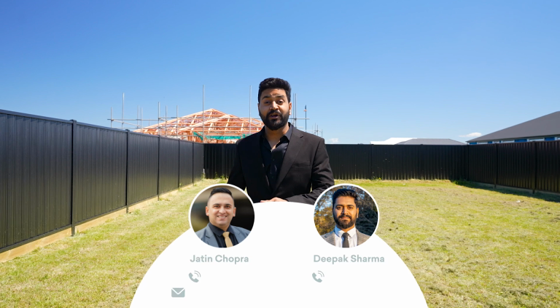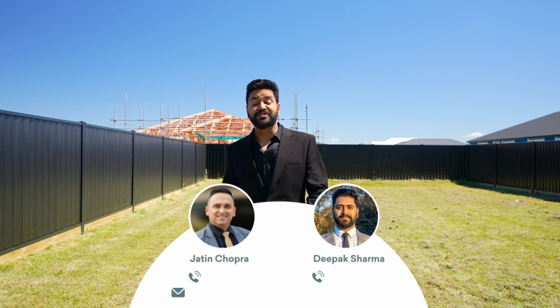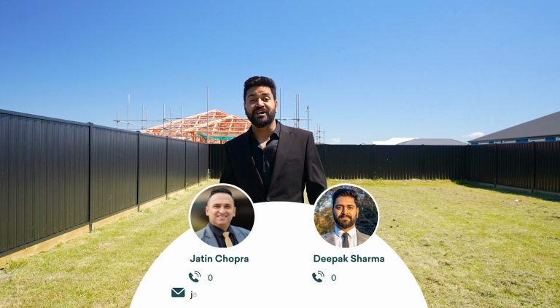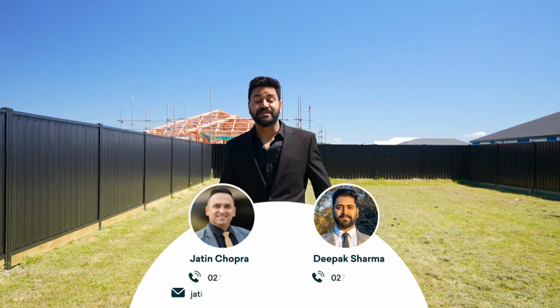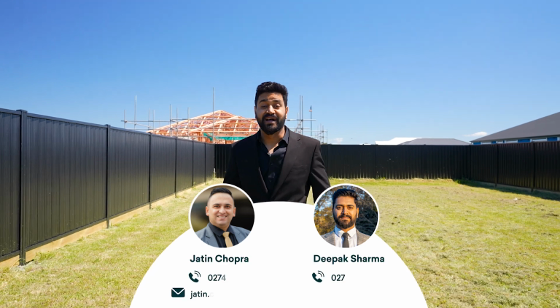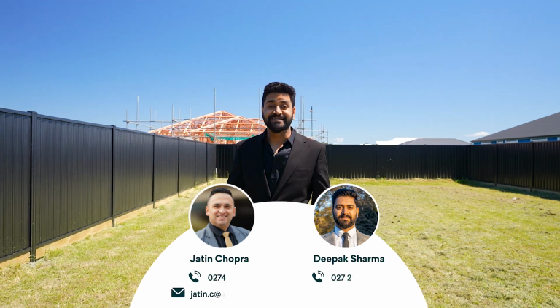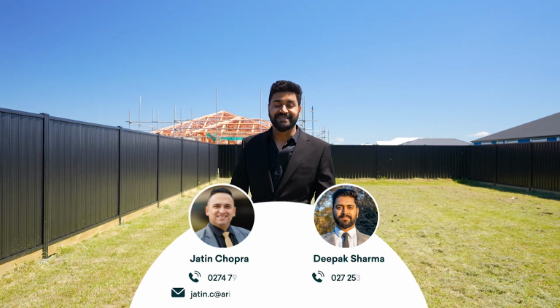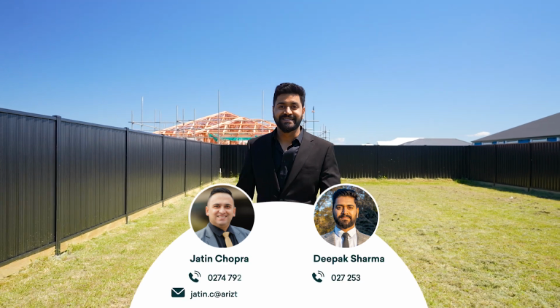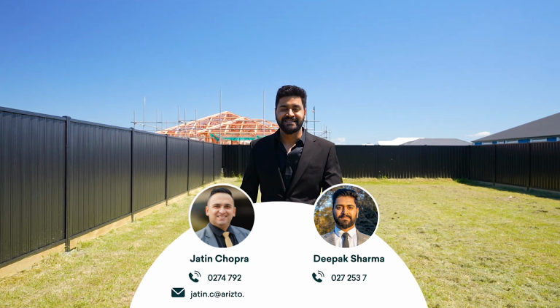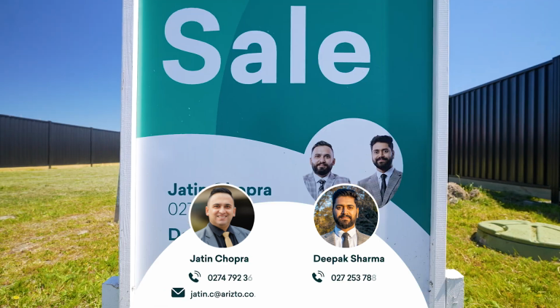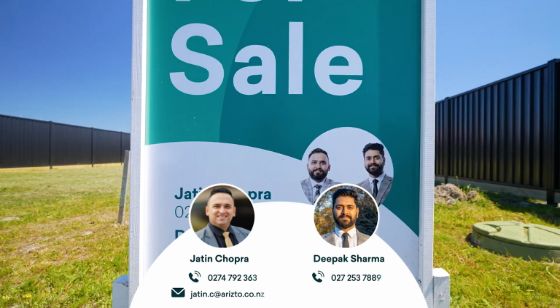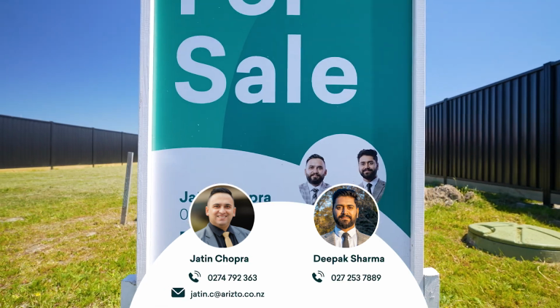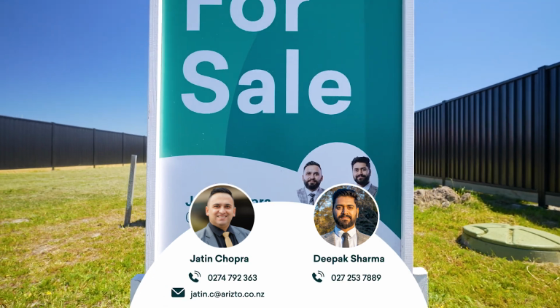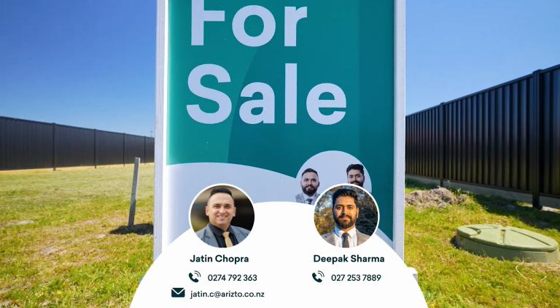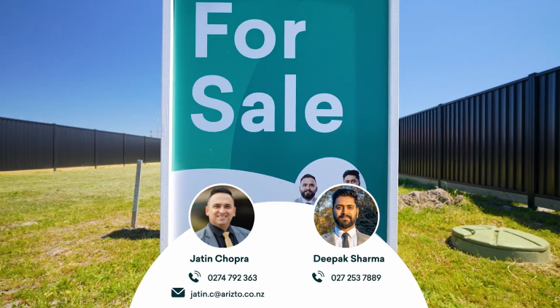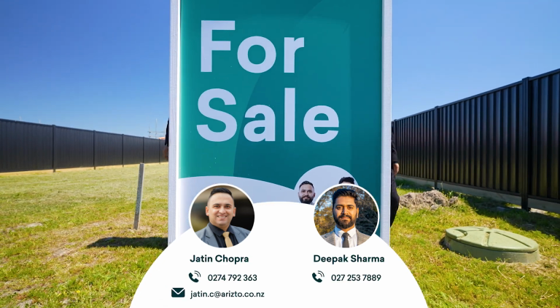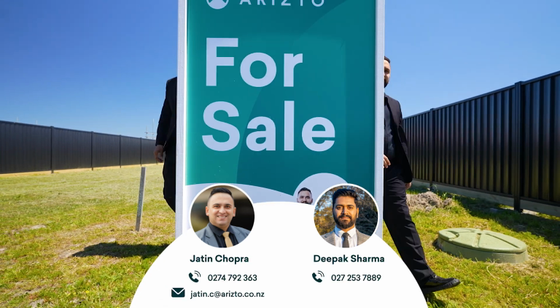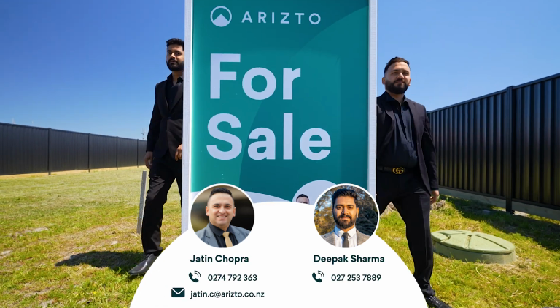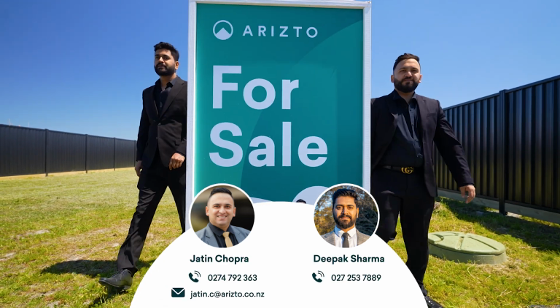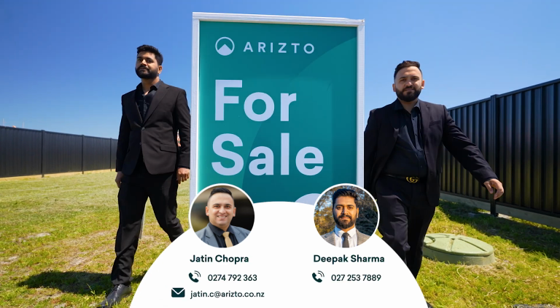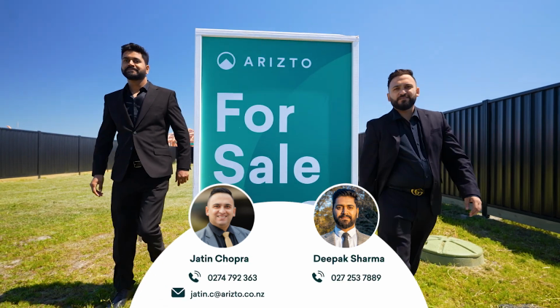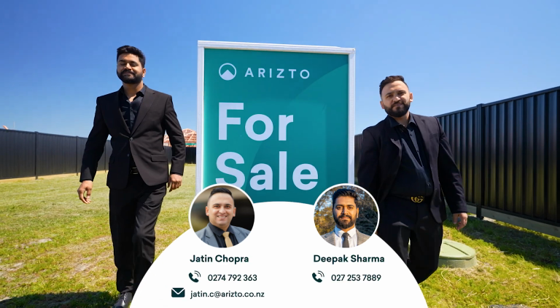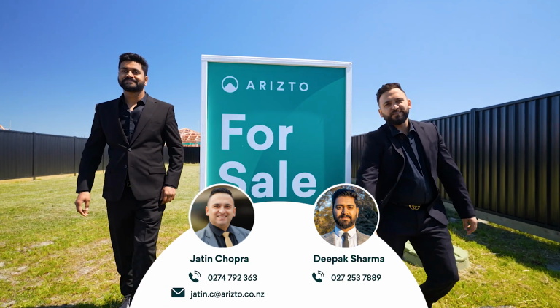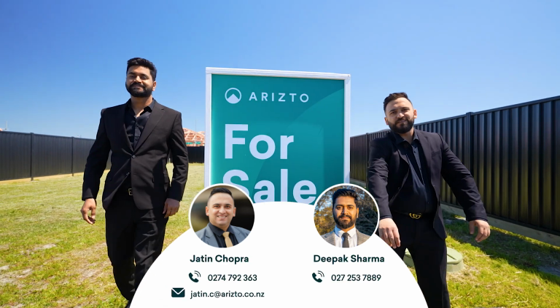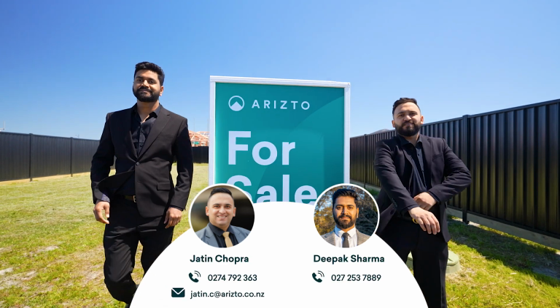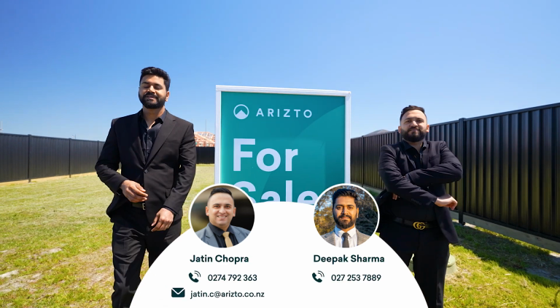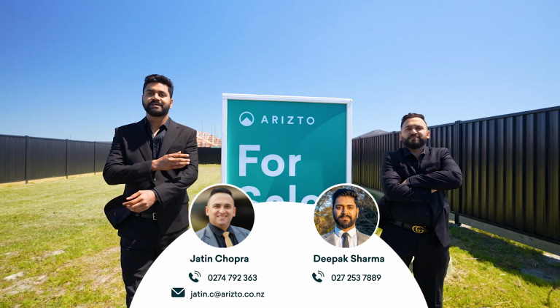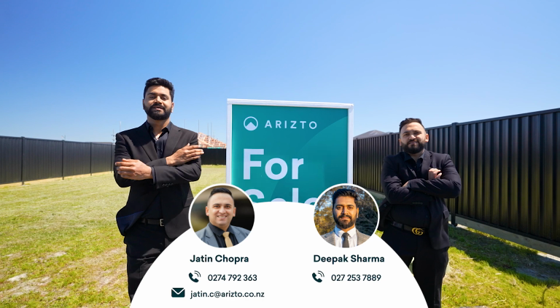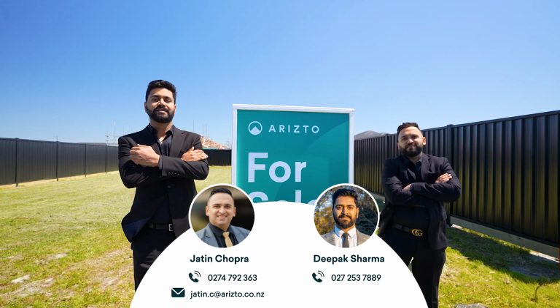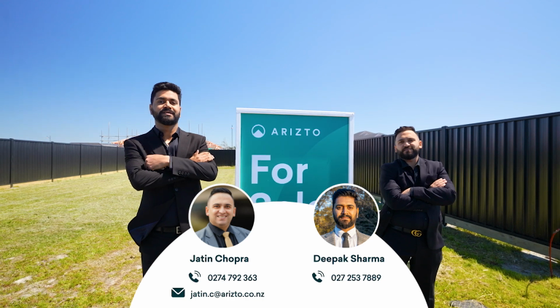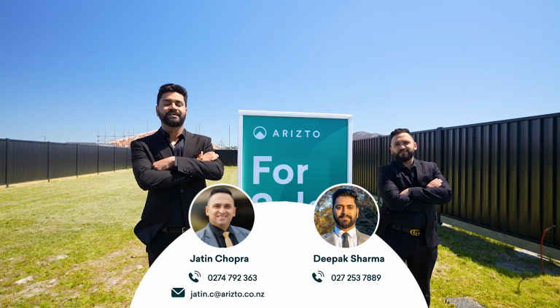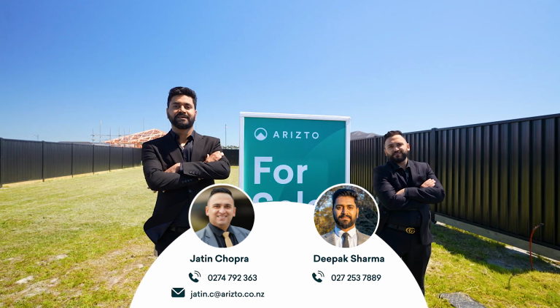We don't even charge the buyers. Buying or selling, contact Team JD — making dreams into reality.